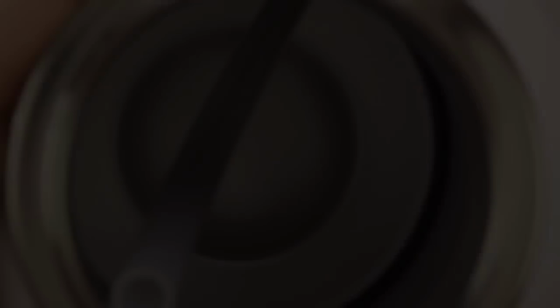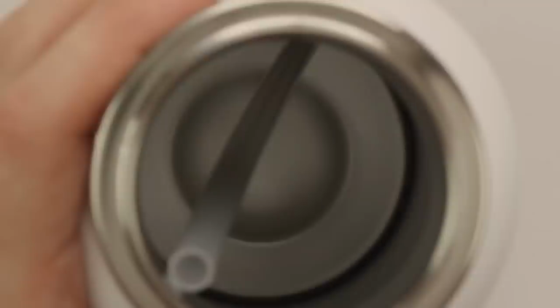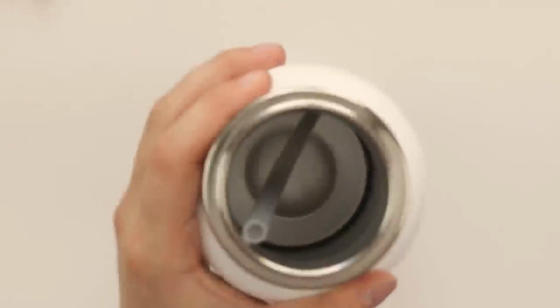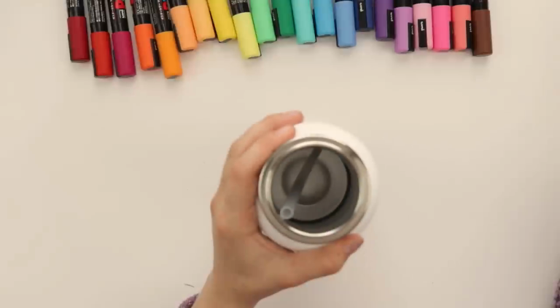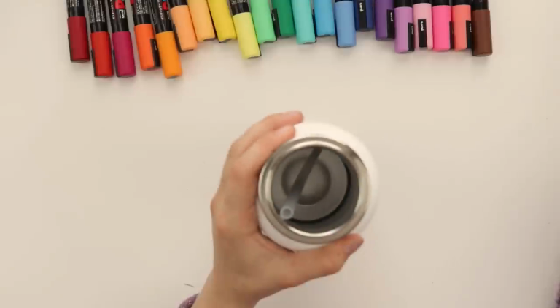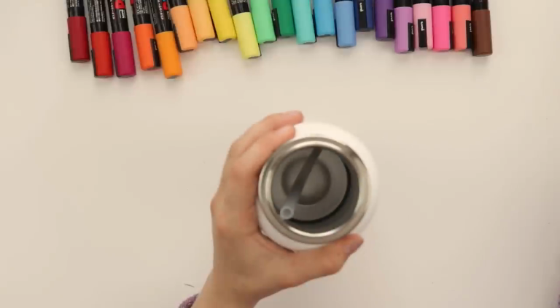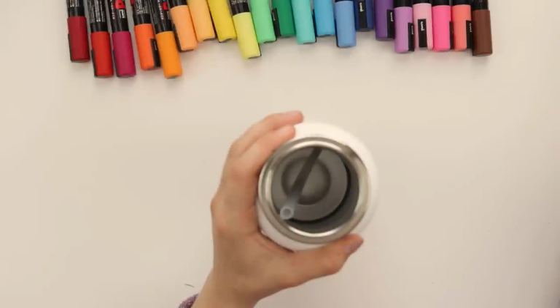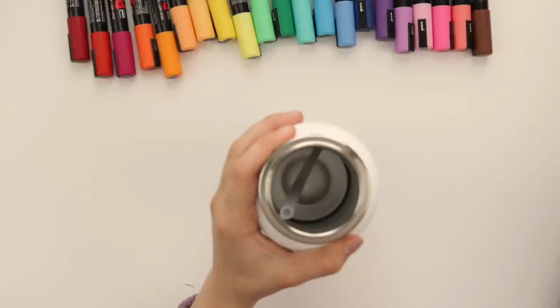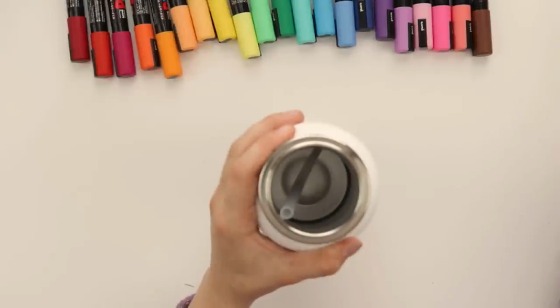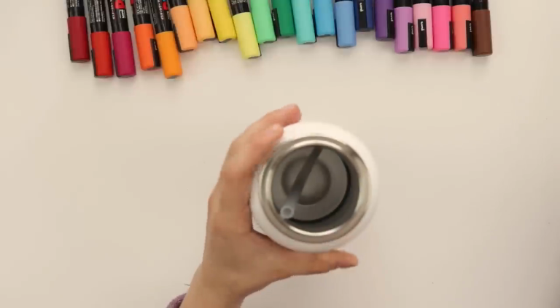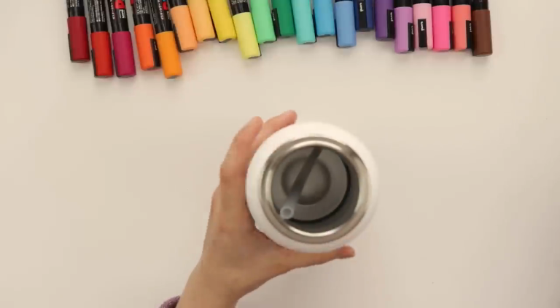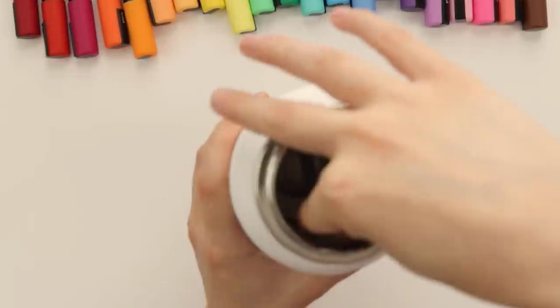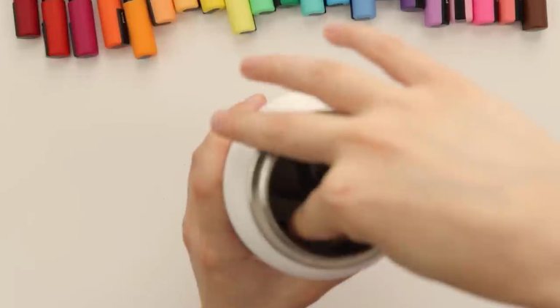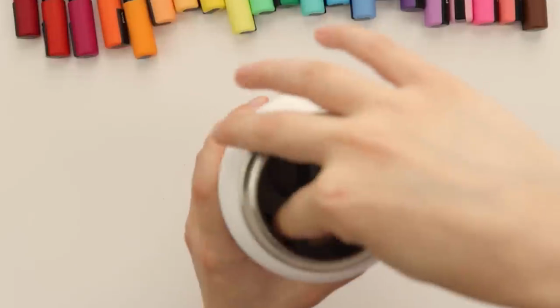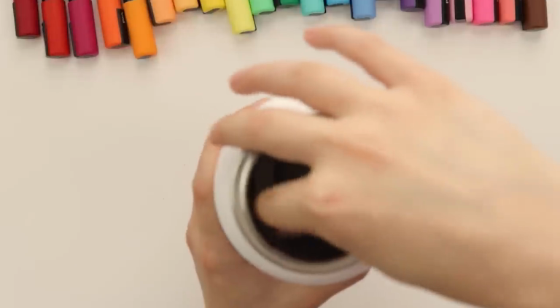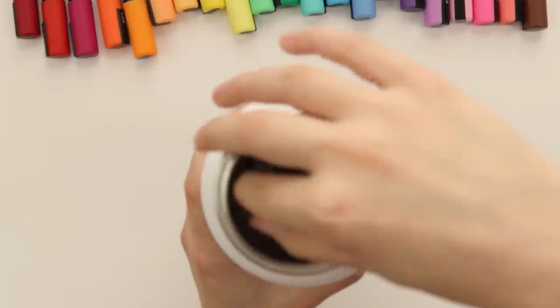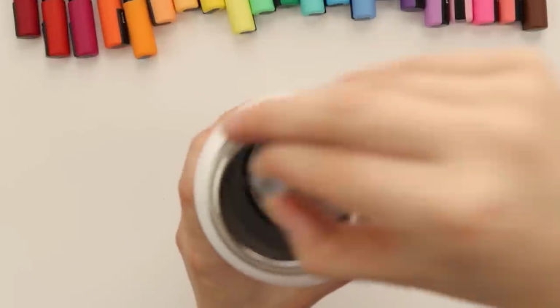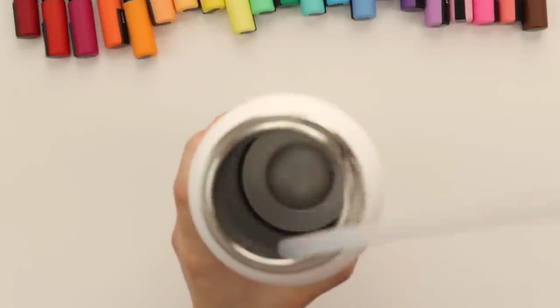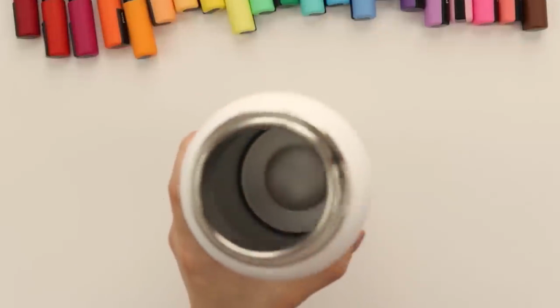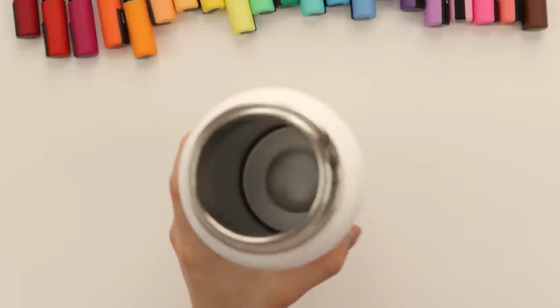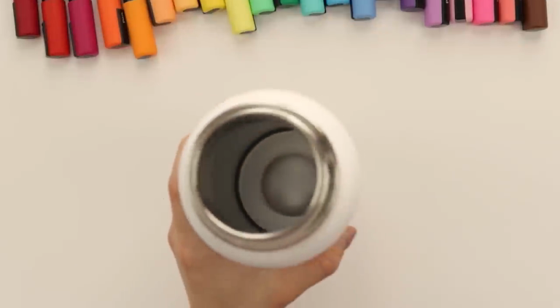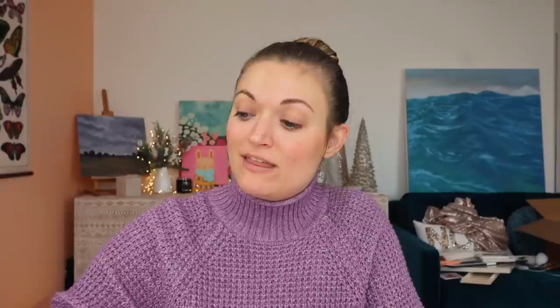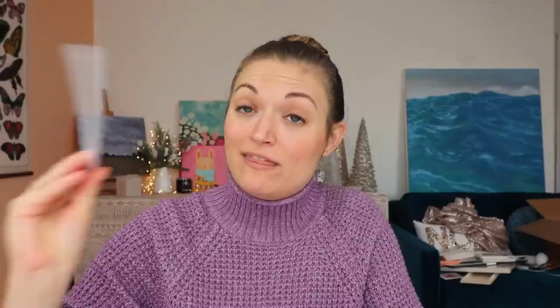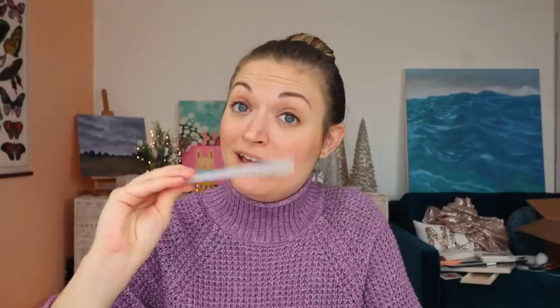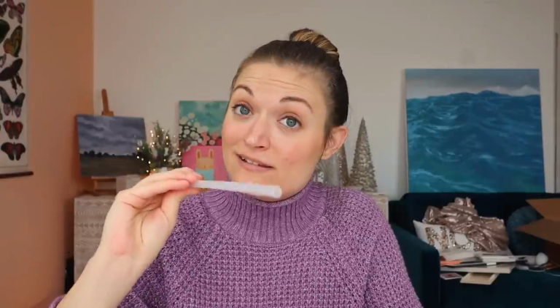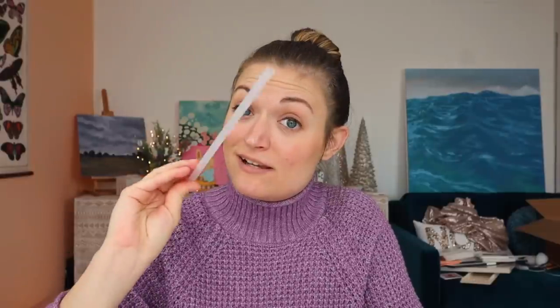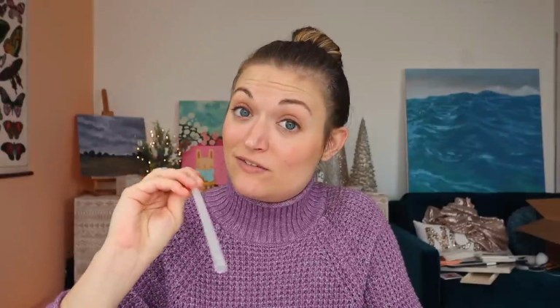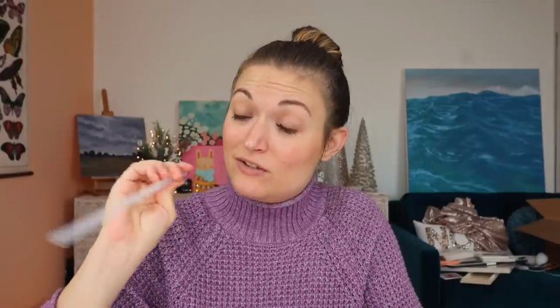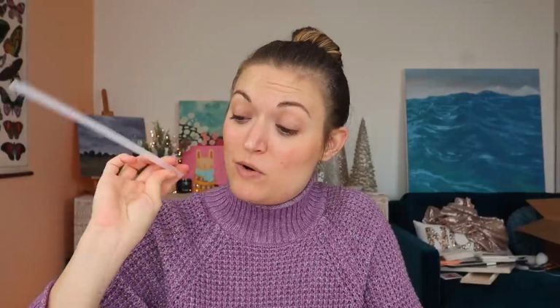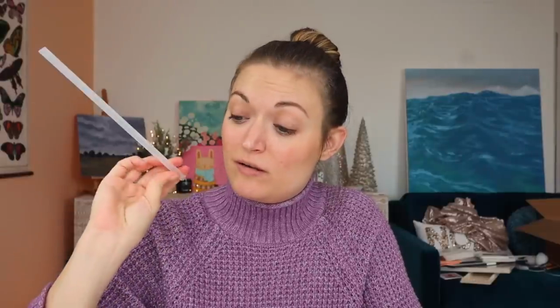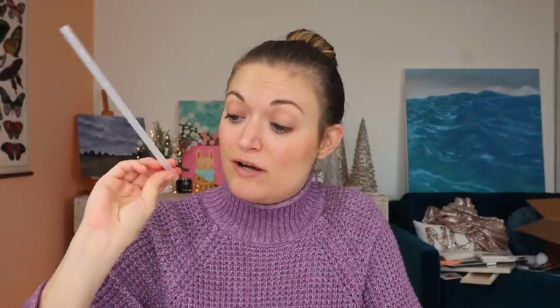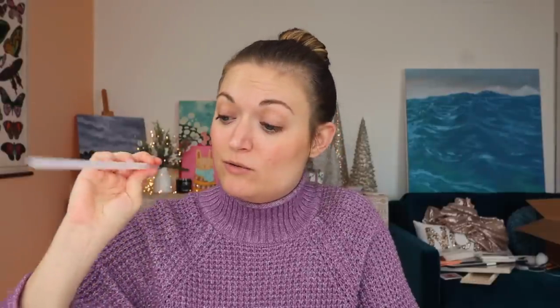You want to know something cool? It comes with an extra straw. That's a sign of a good water bottle.